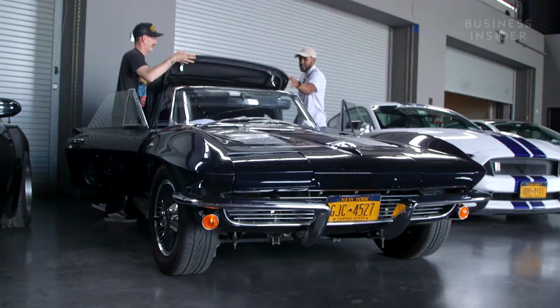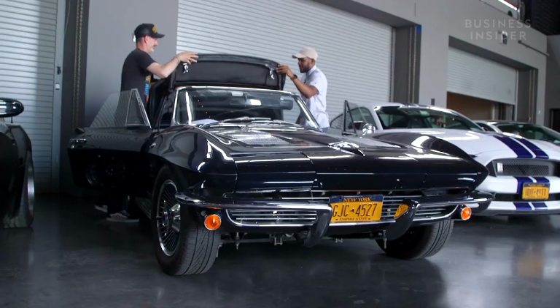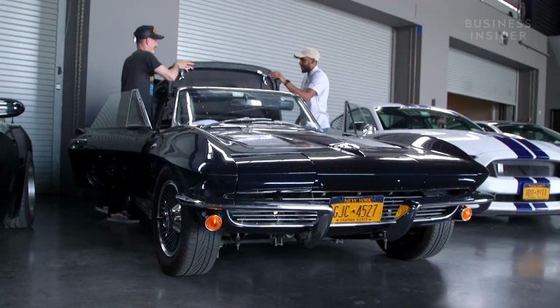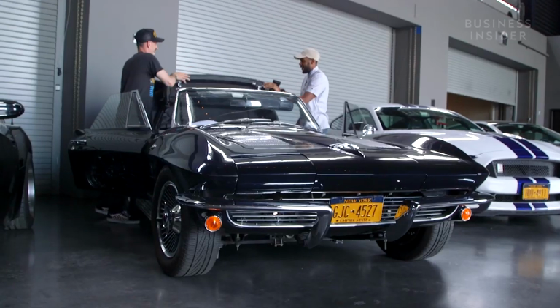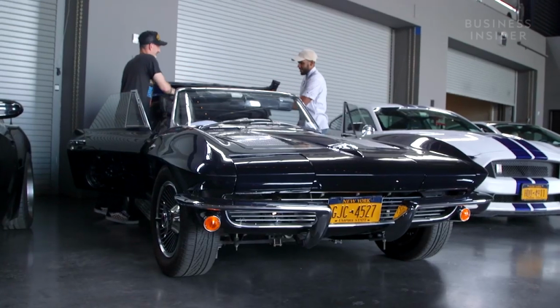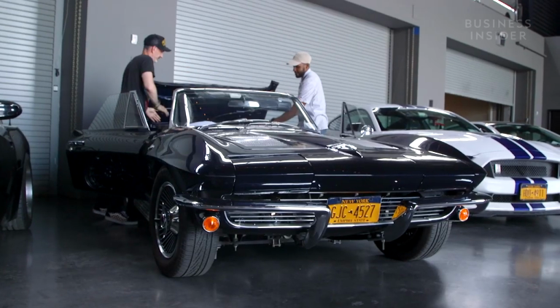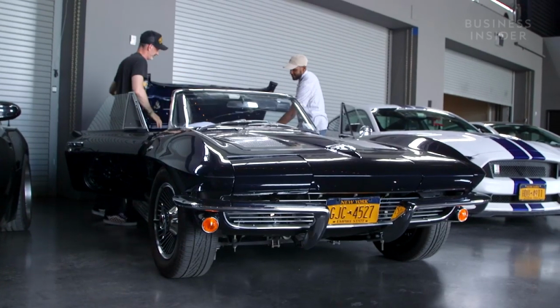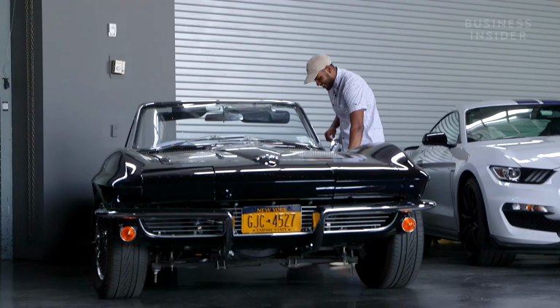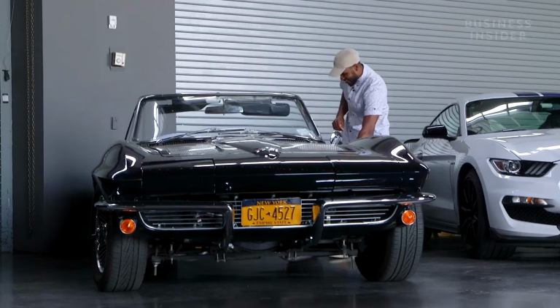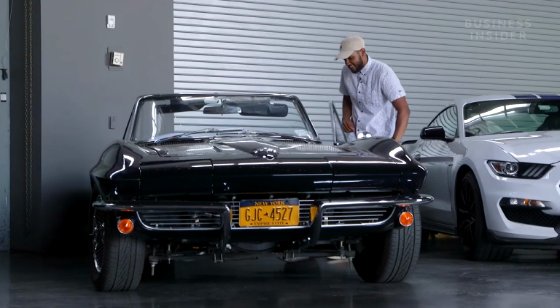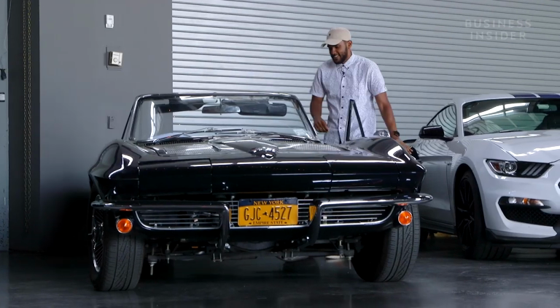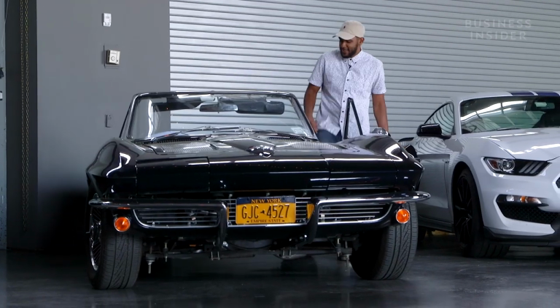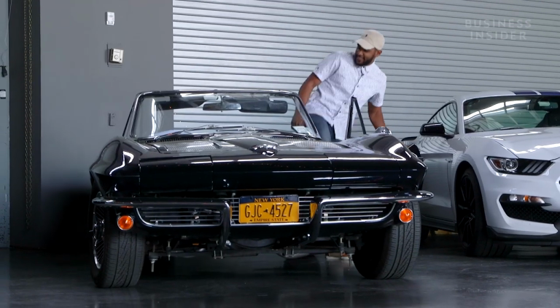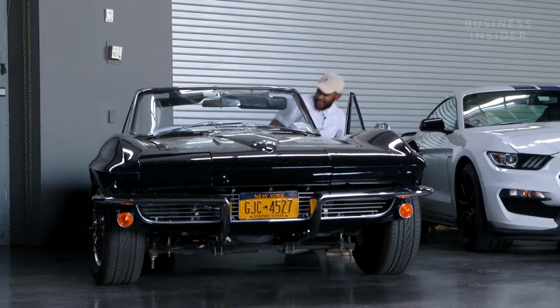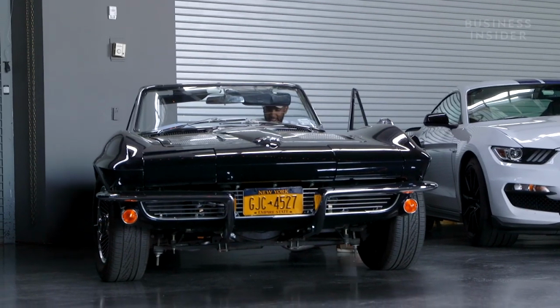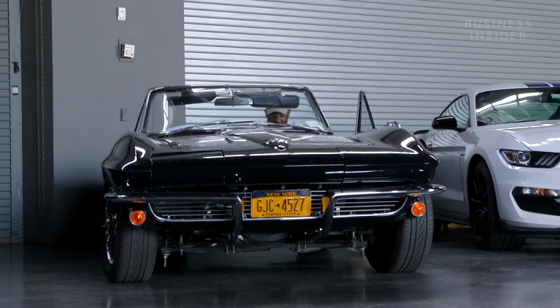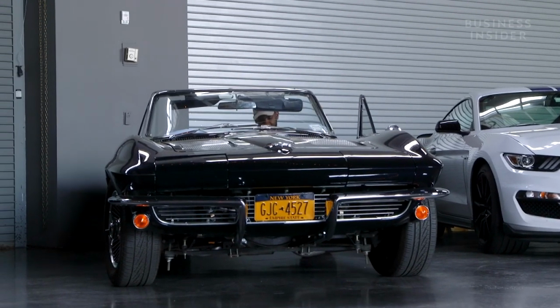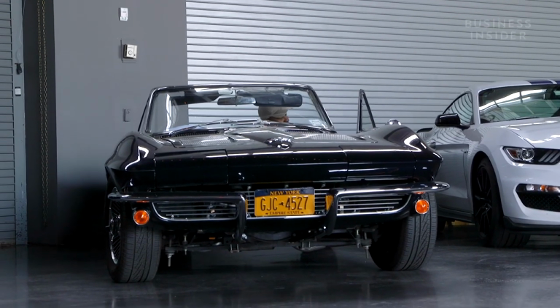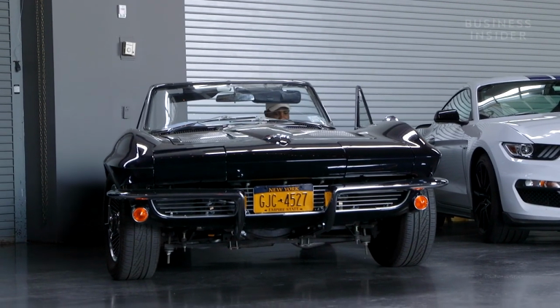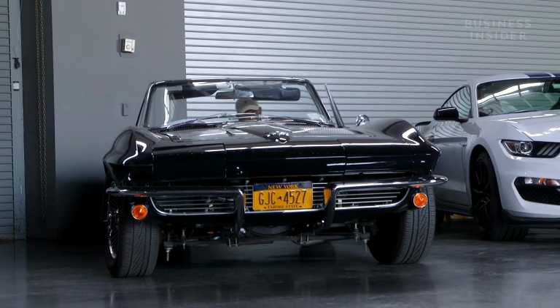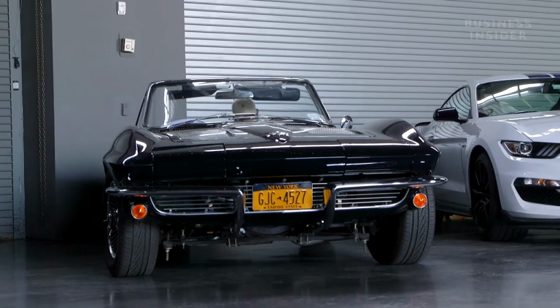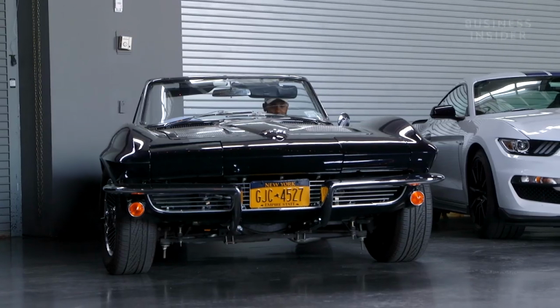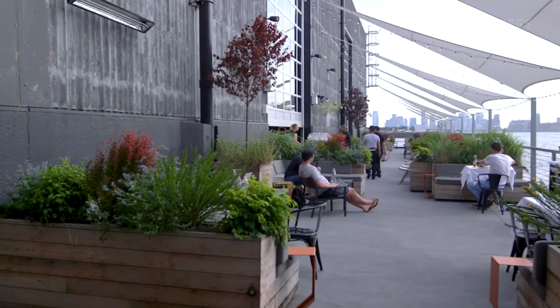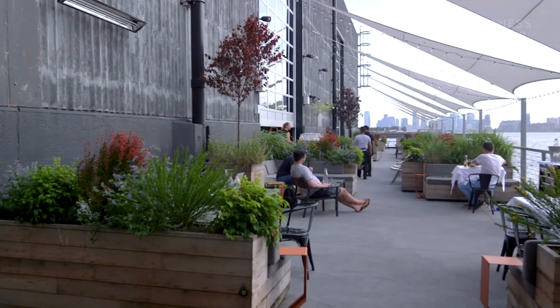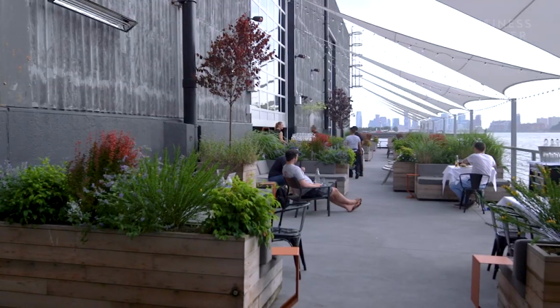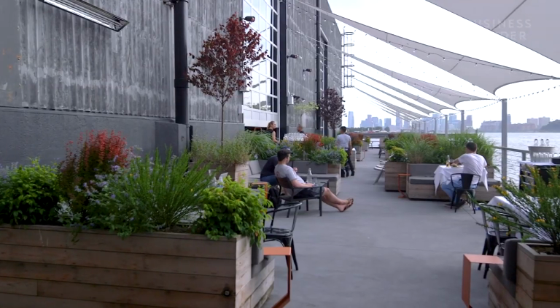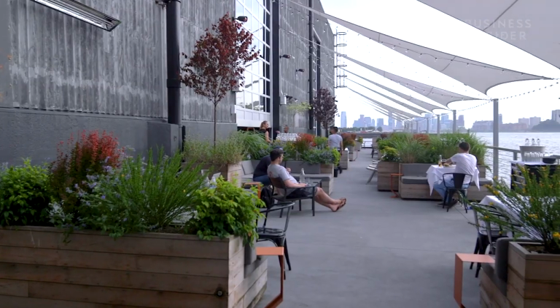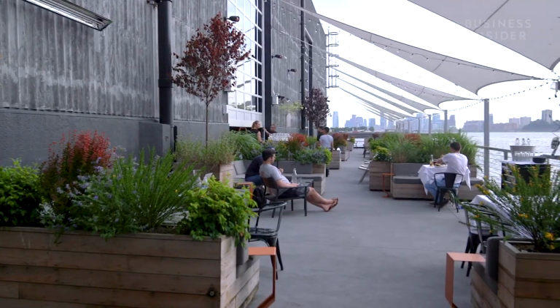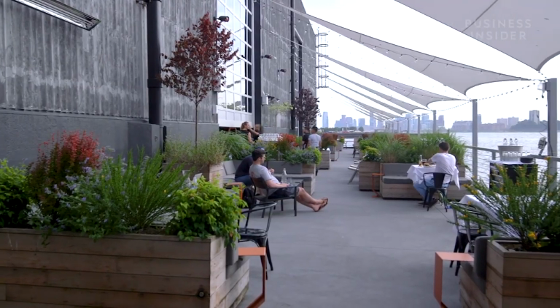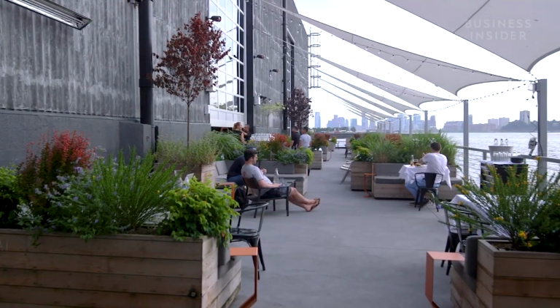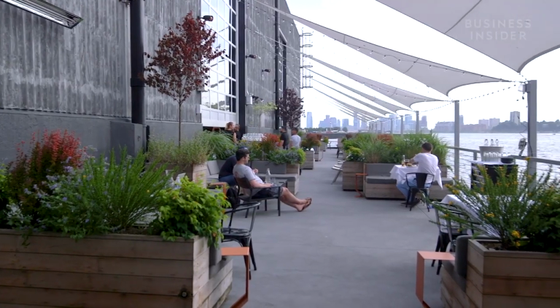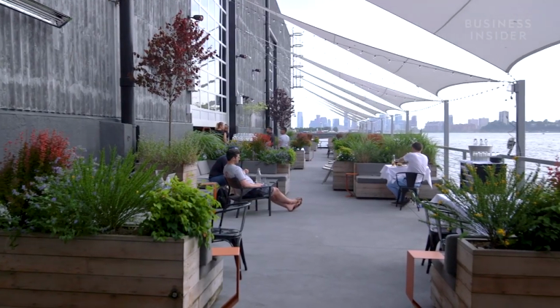Classic Car Club is a private automotive club. Members join, they can drive our cars, they can just hang out.